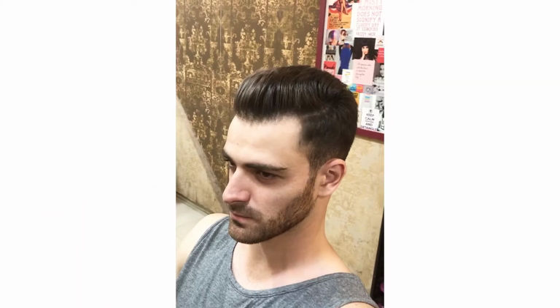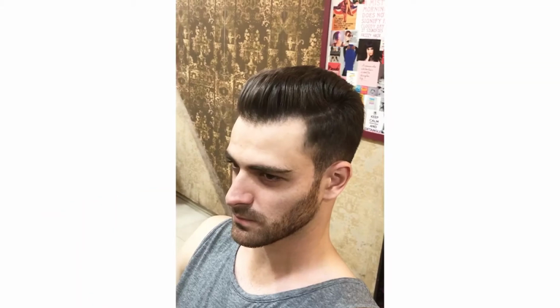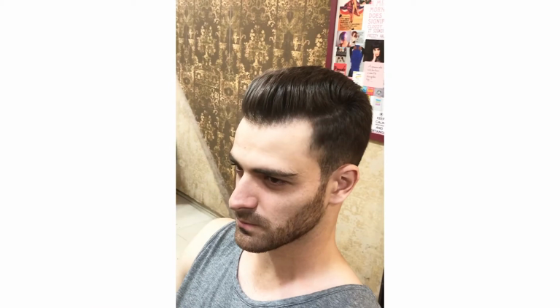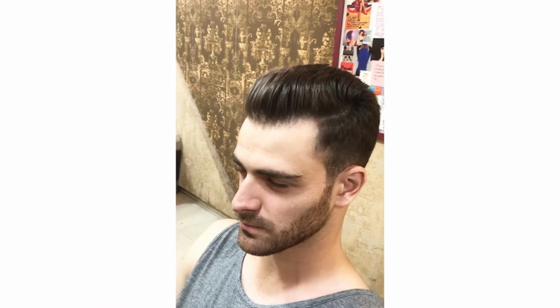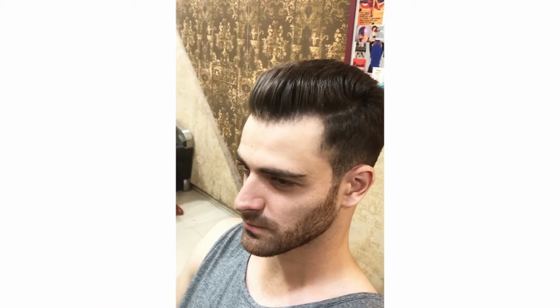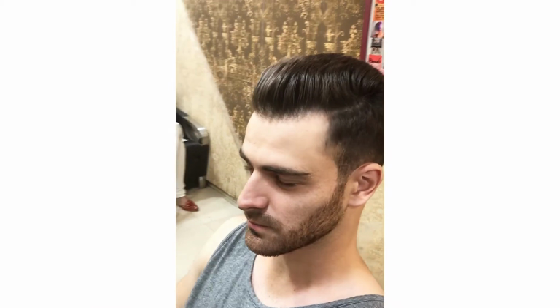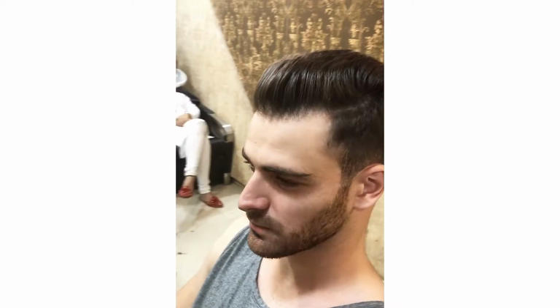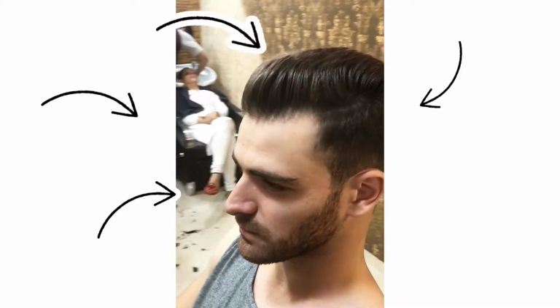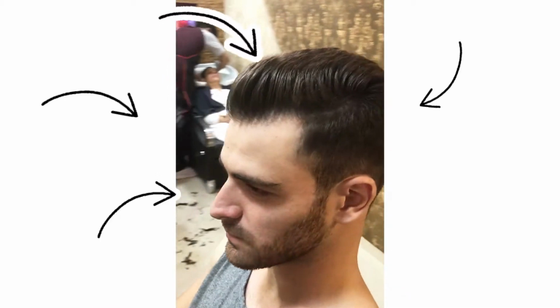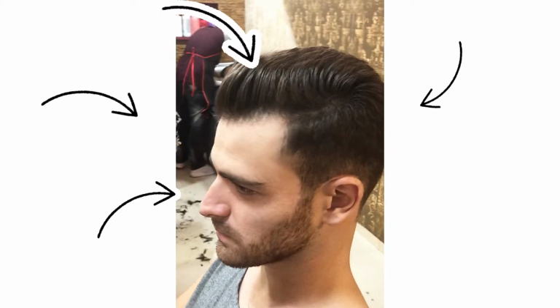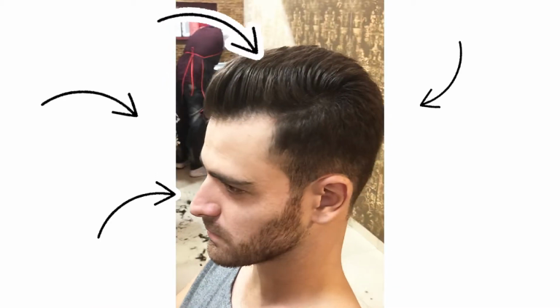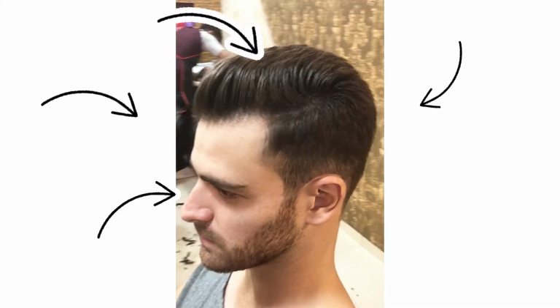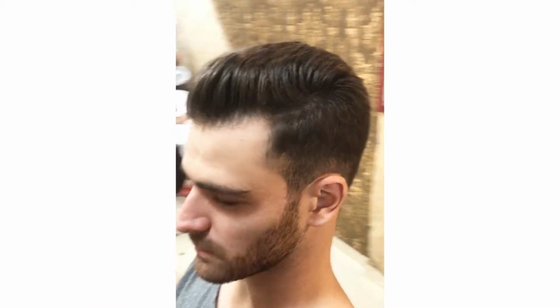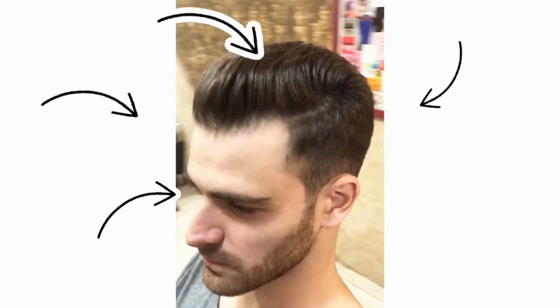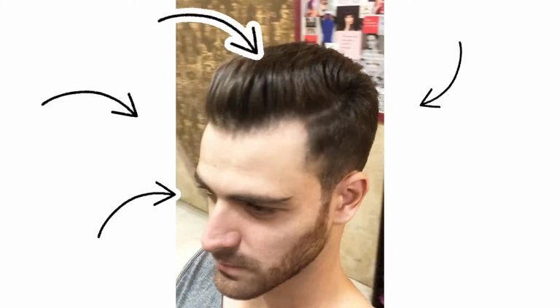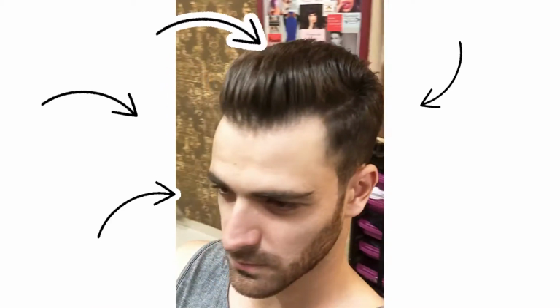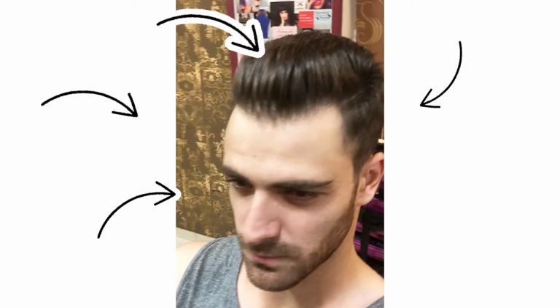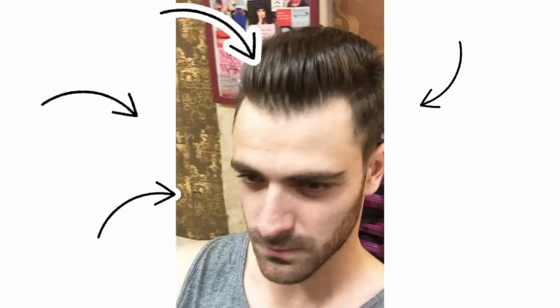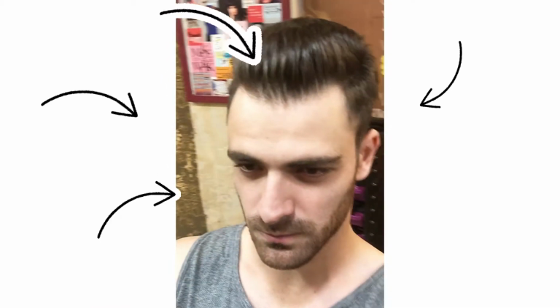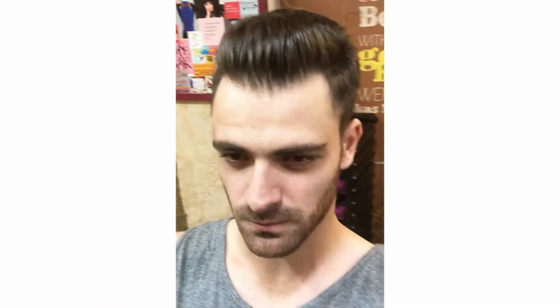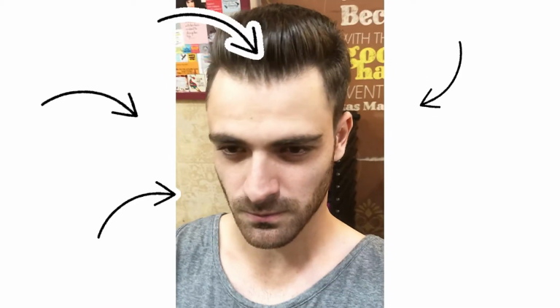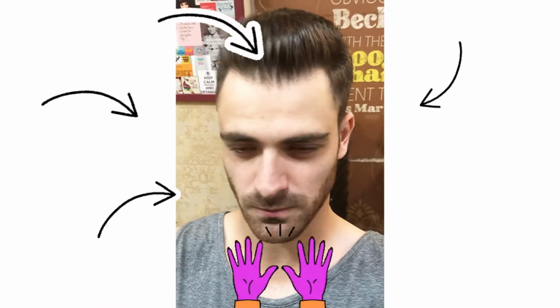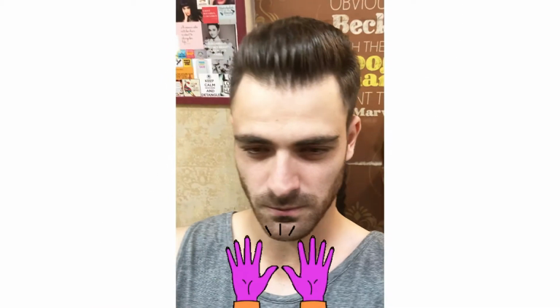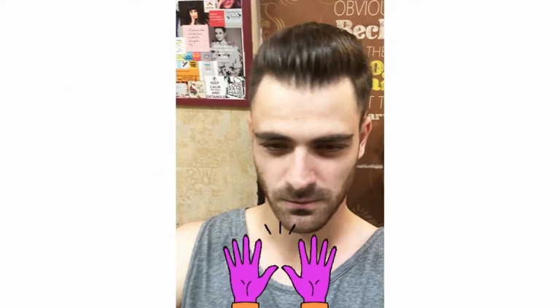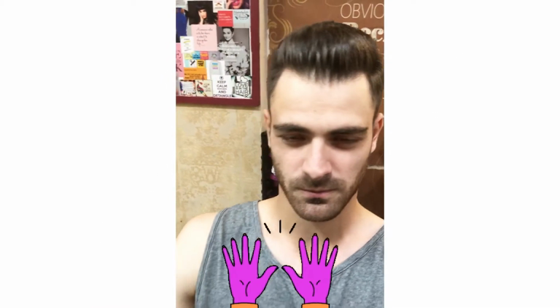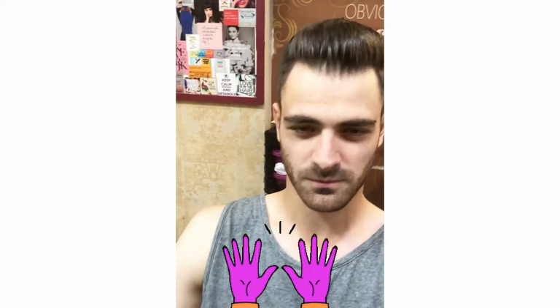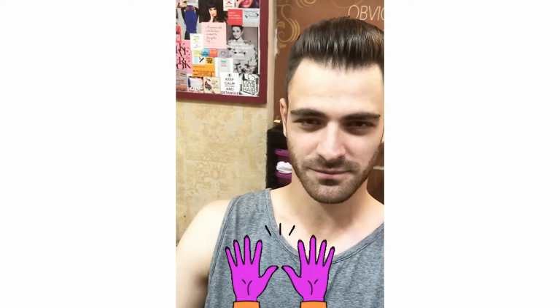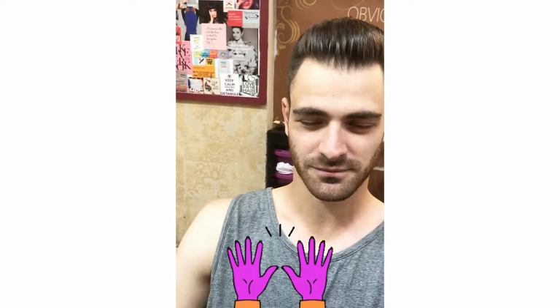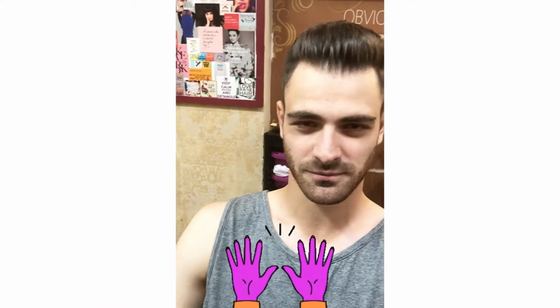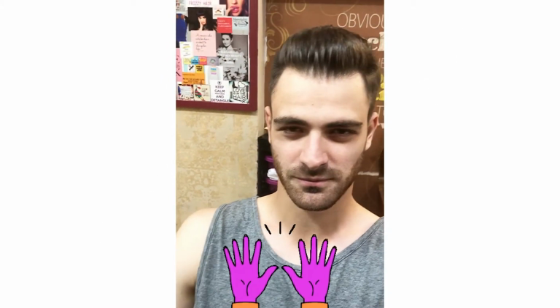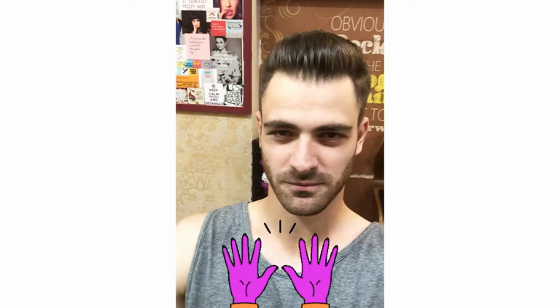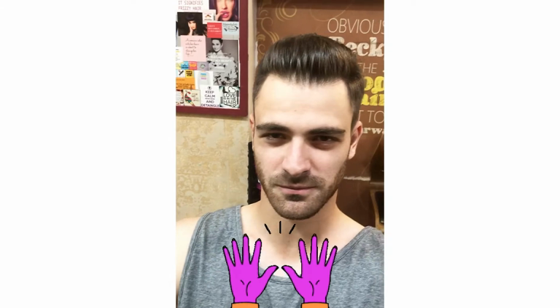Here you can see the sides are tapered and the top is longer, textured, and styled into a nice pompadour.